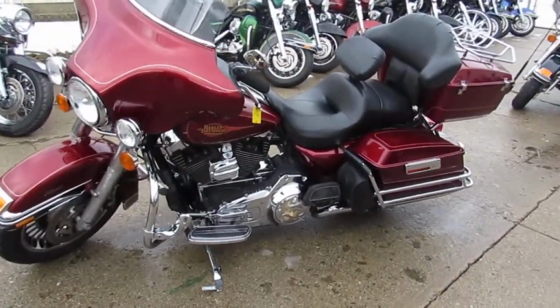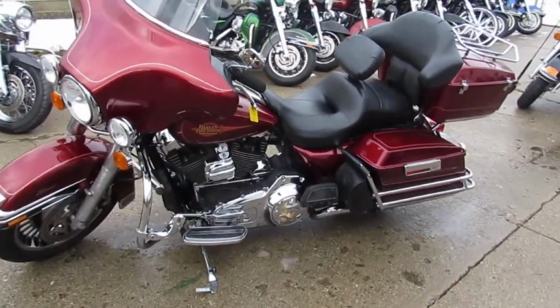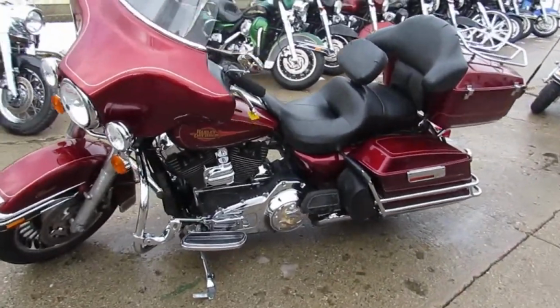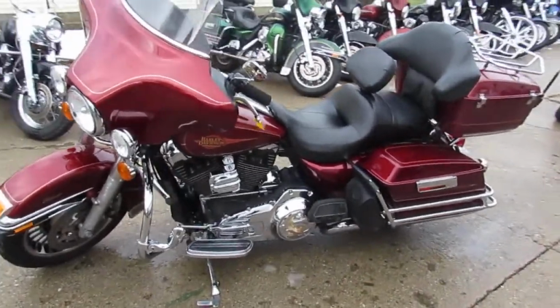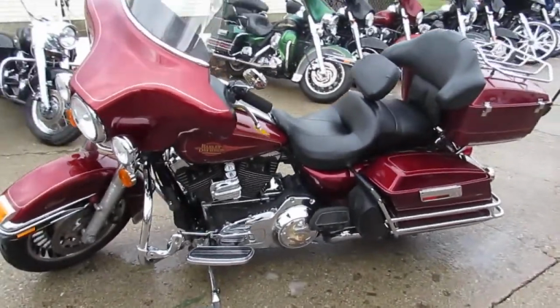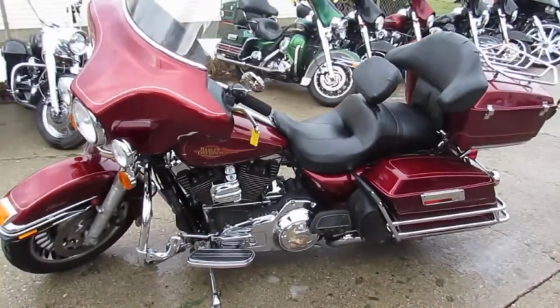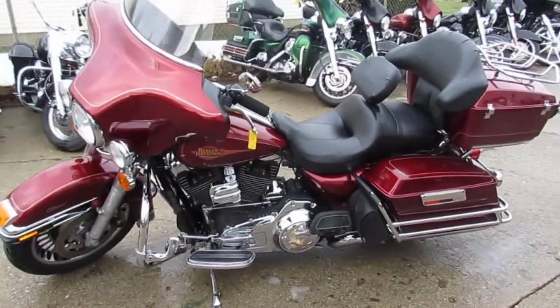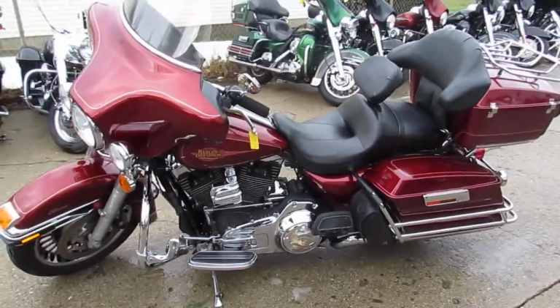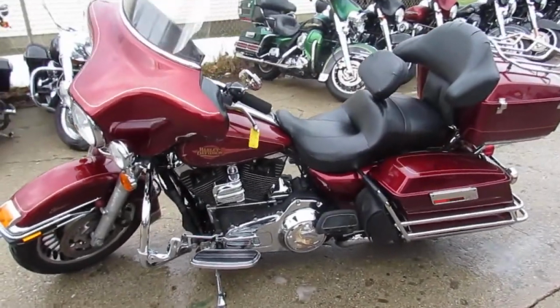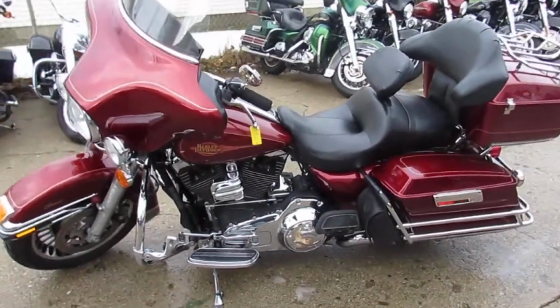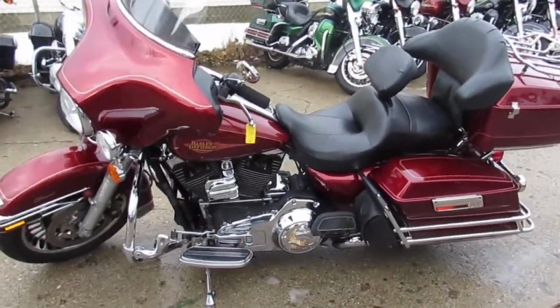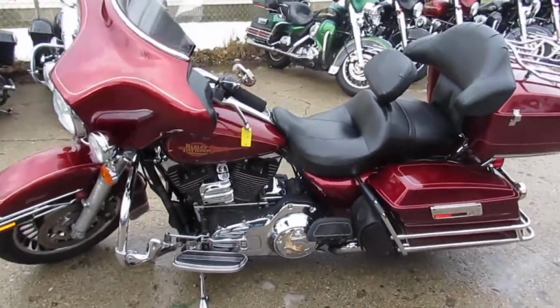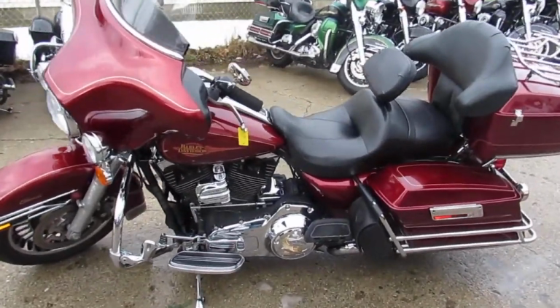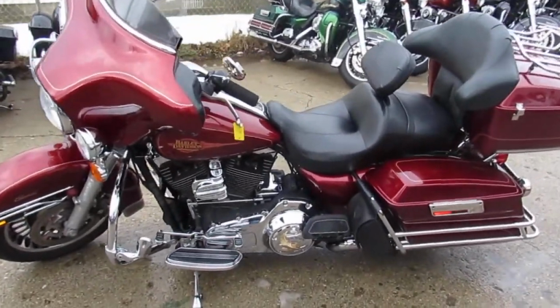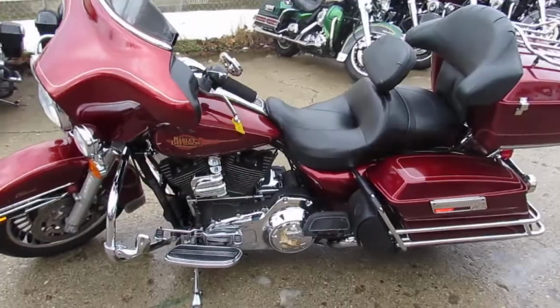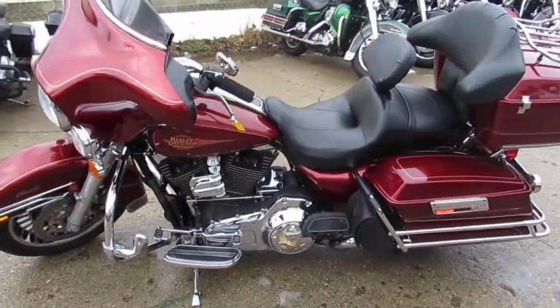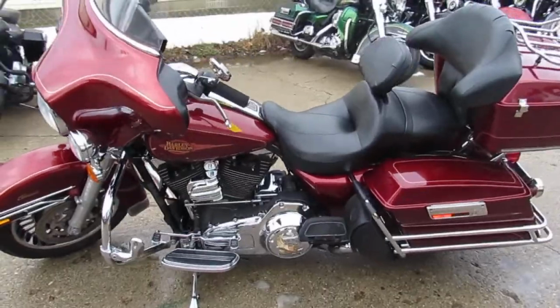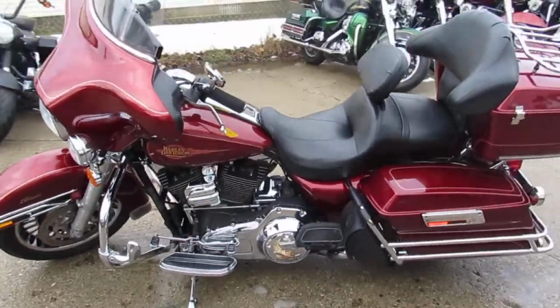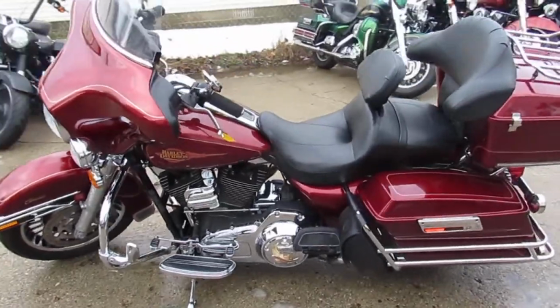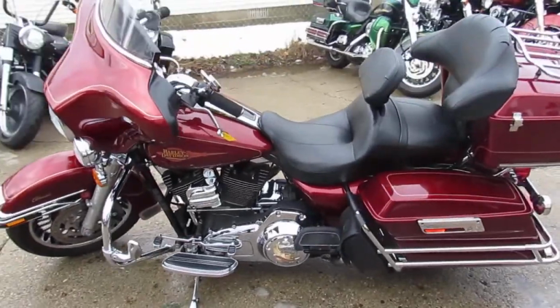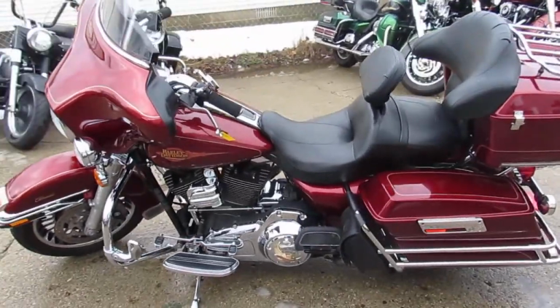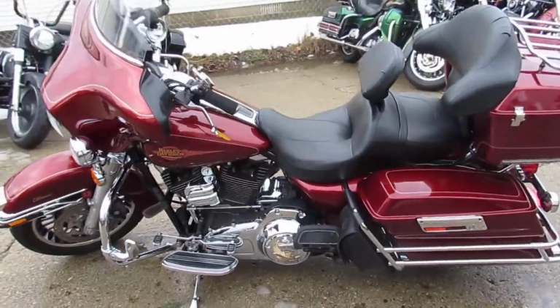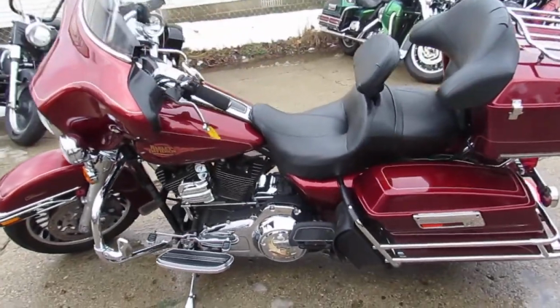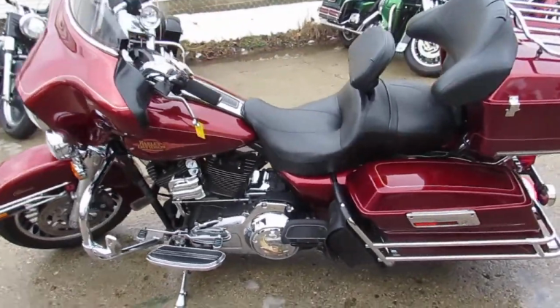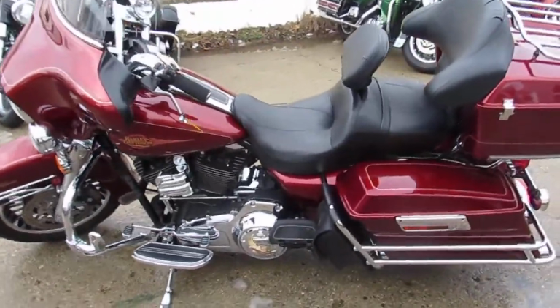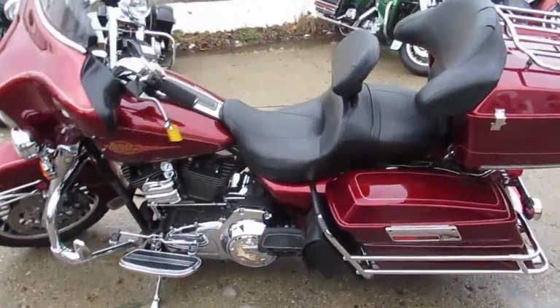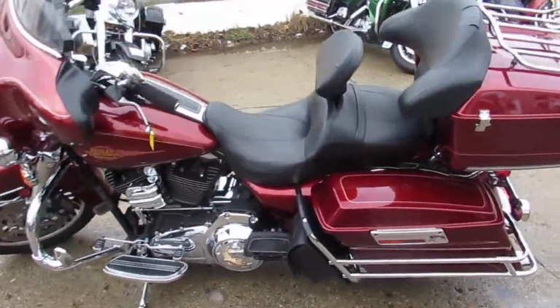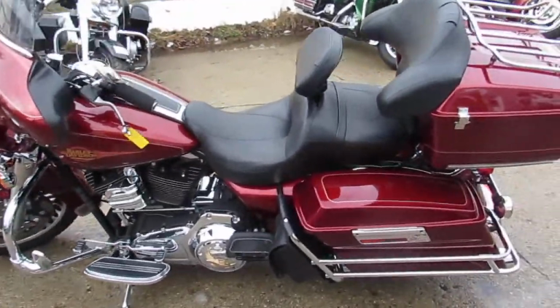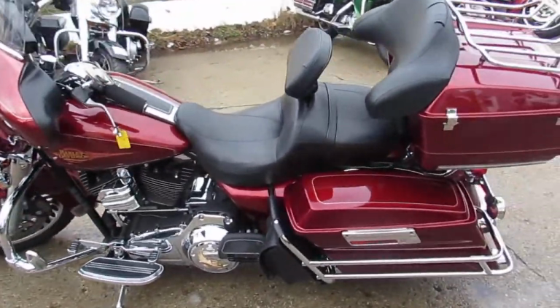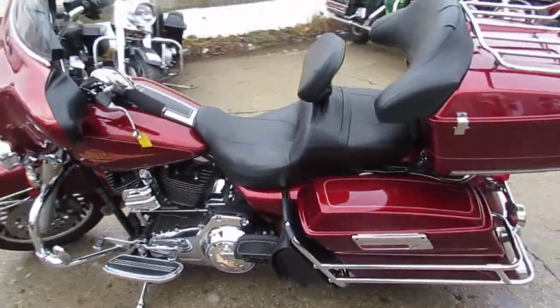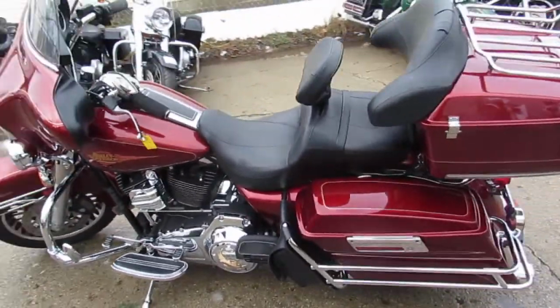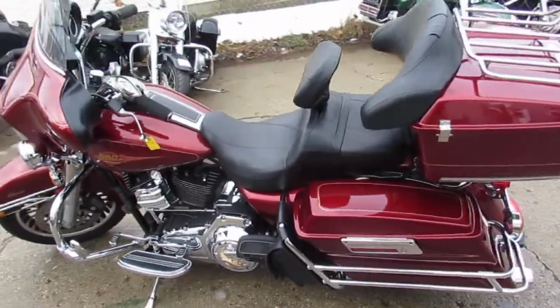You guys won't be disappointed with this one — it runs strong, it needs nothing, and it's gas and gold for only $12,500 guys.